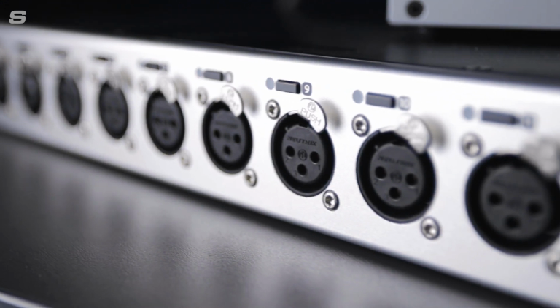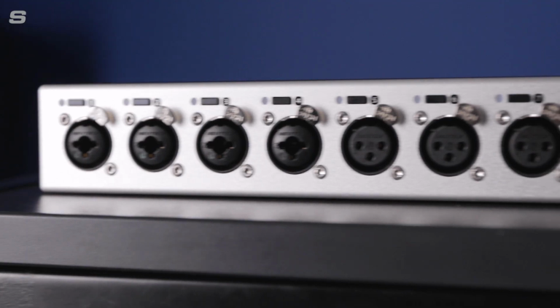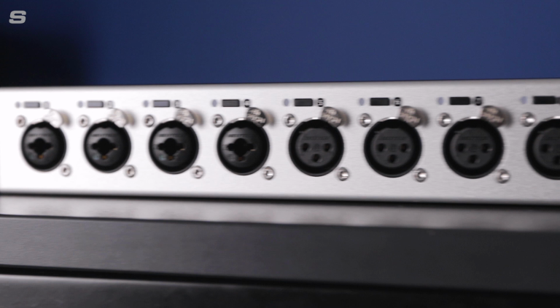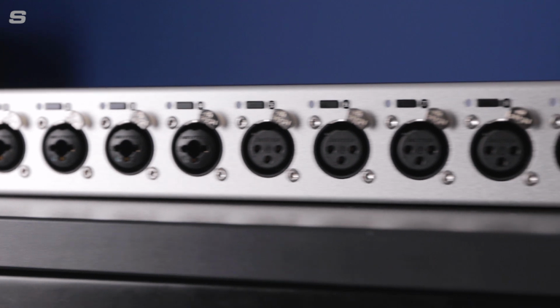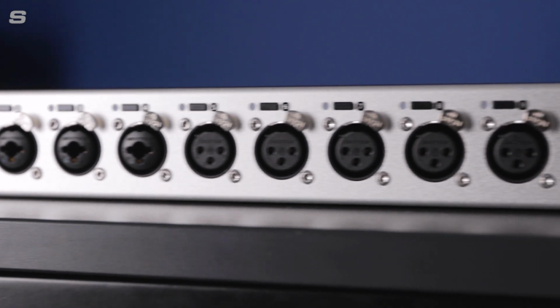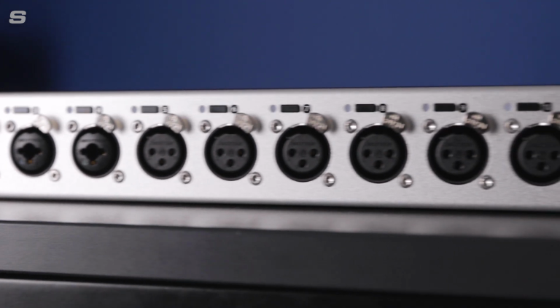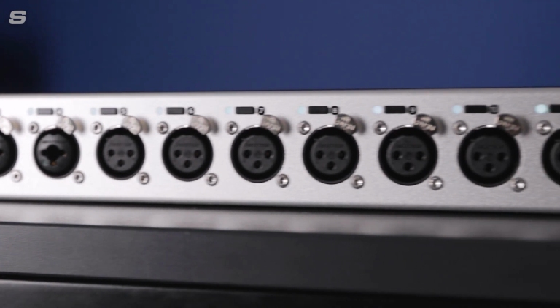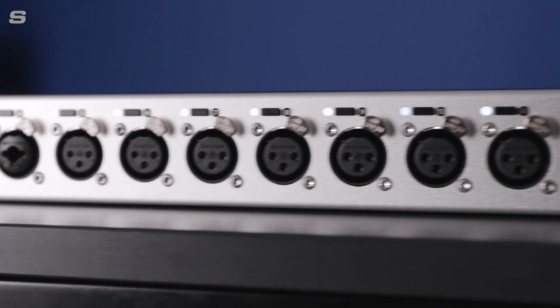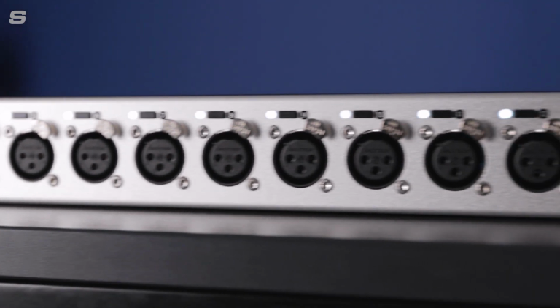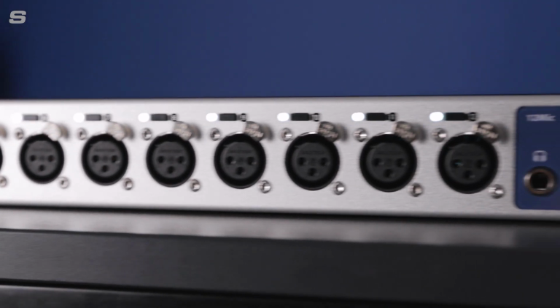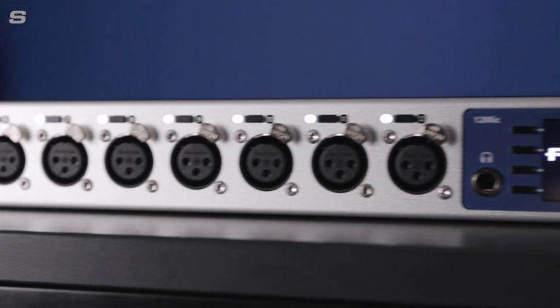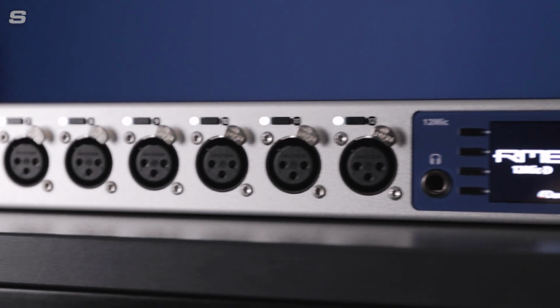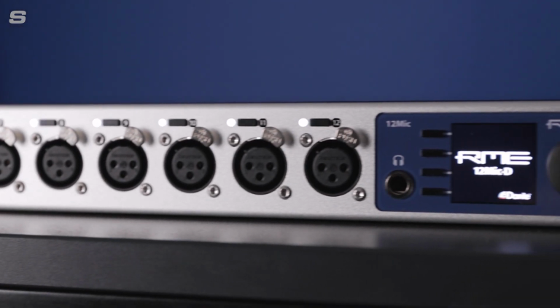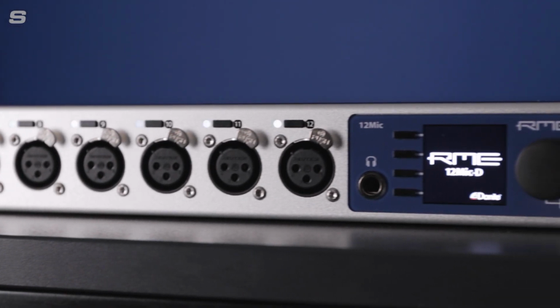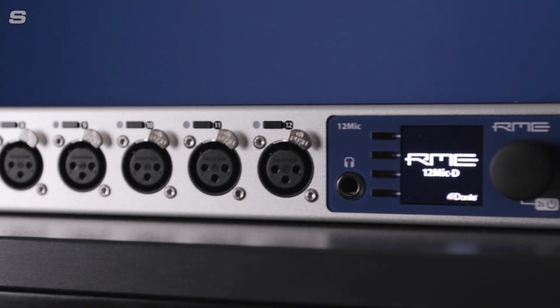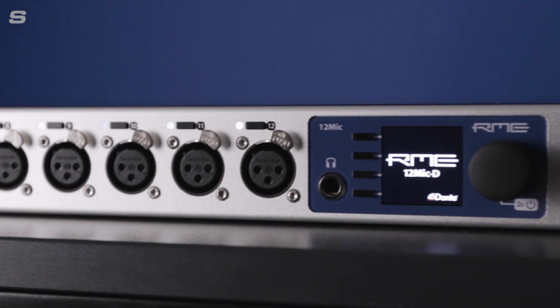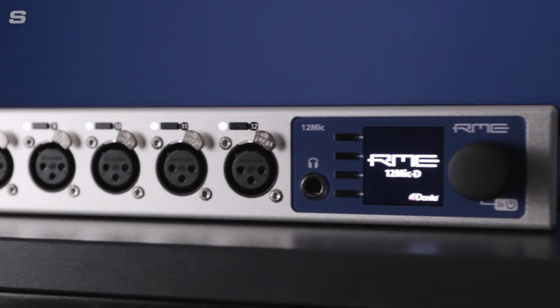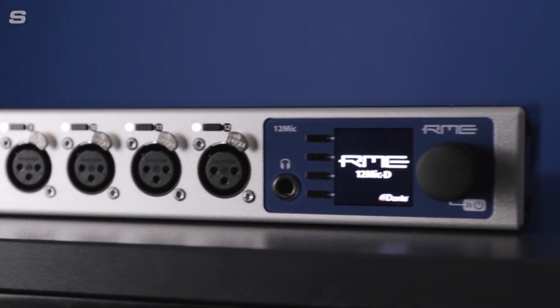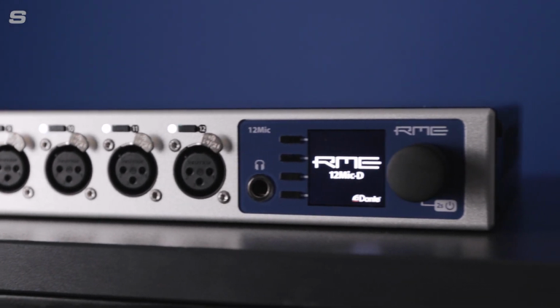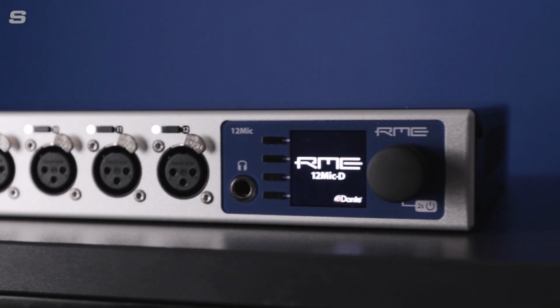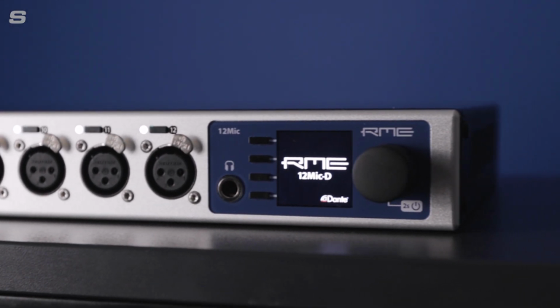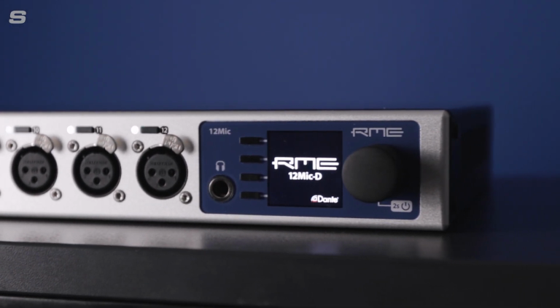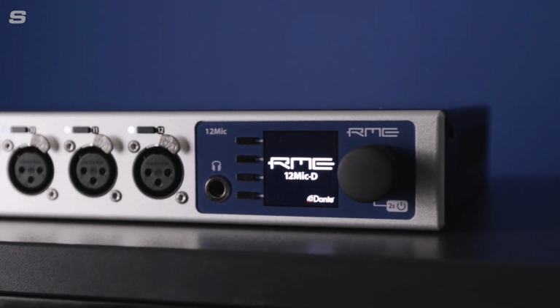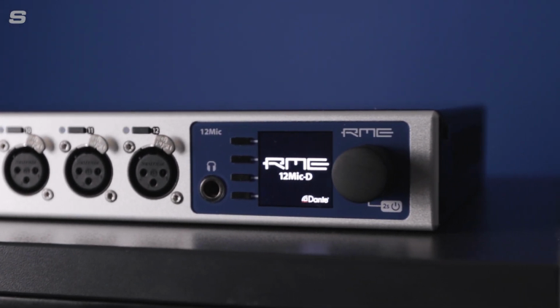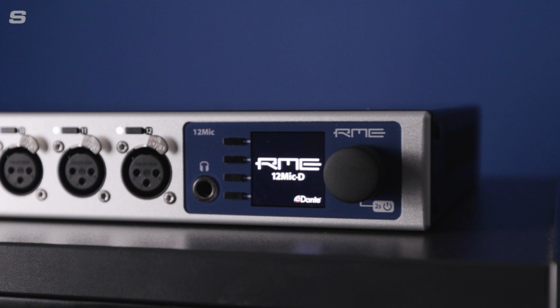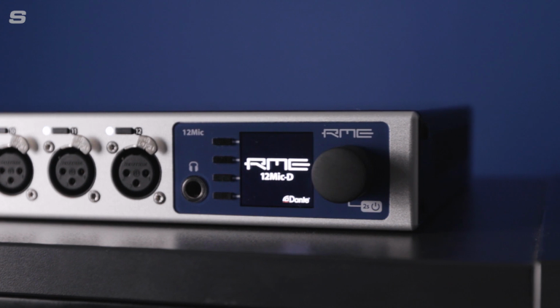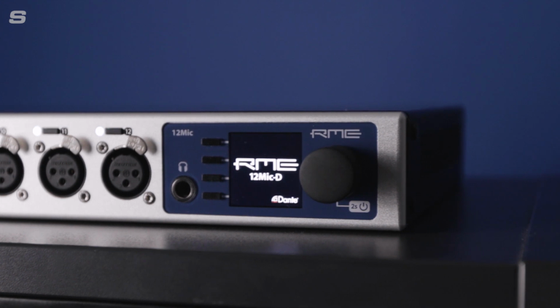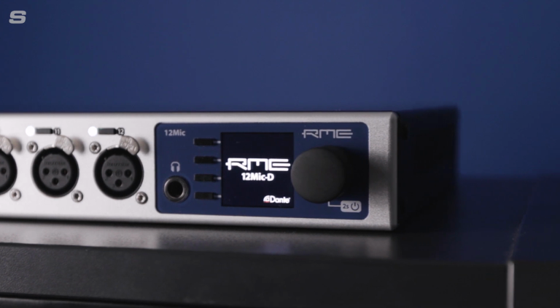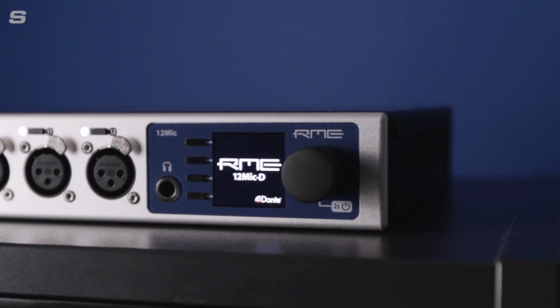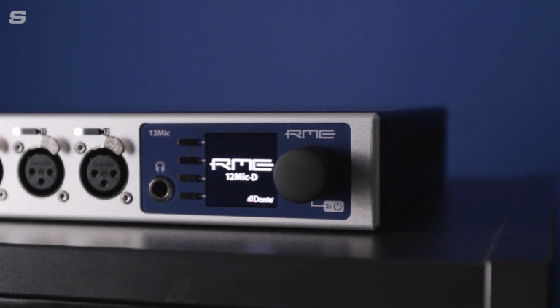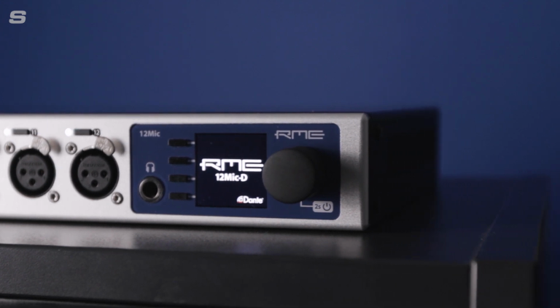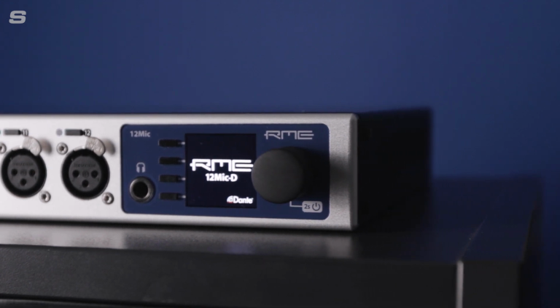Now, RME have released a new version of their incredible 1U preamp, this time with Dante connectivity — the 12Mic D.